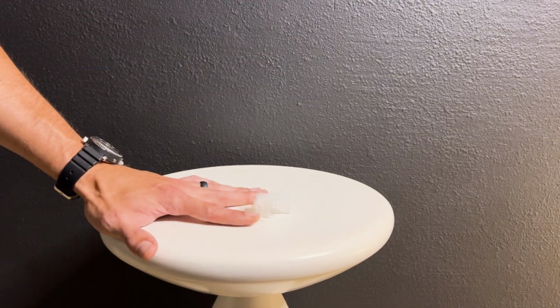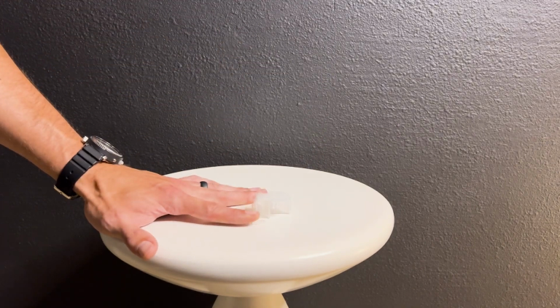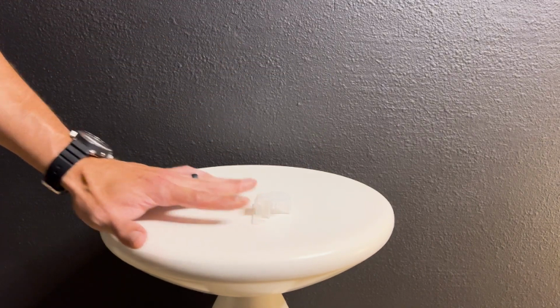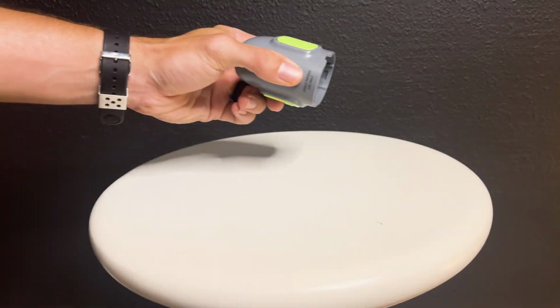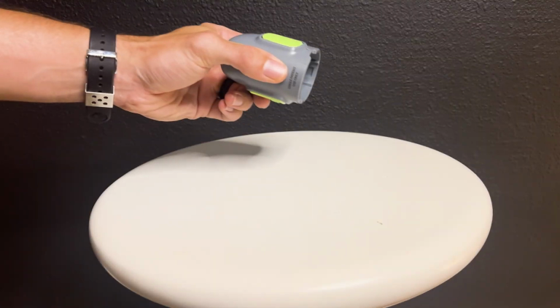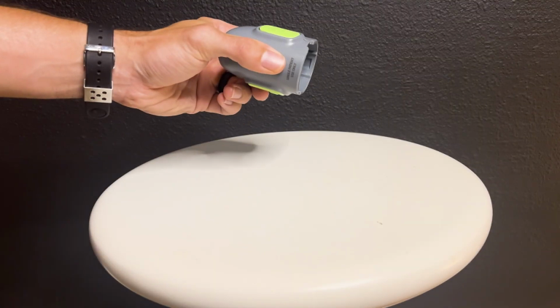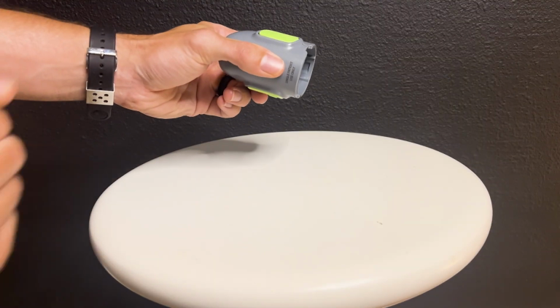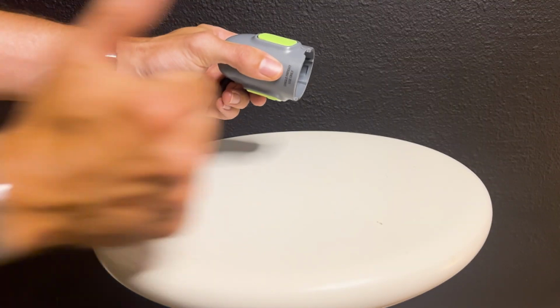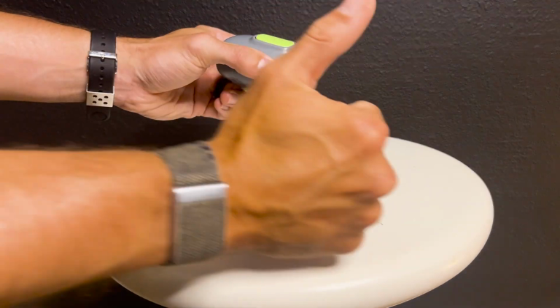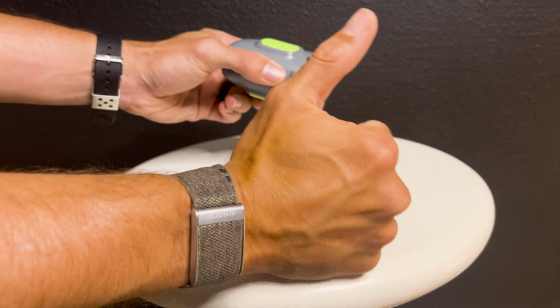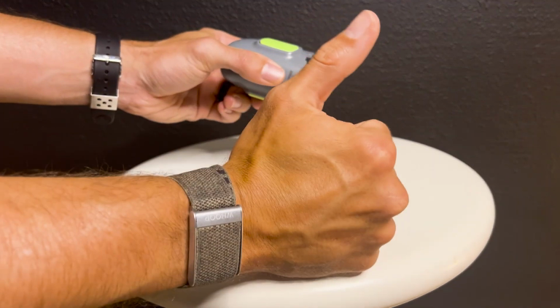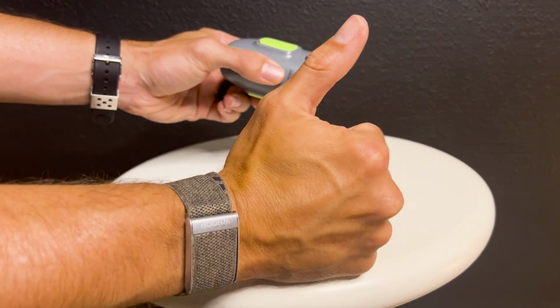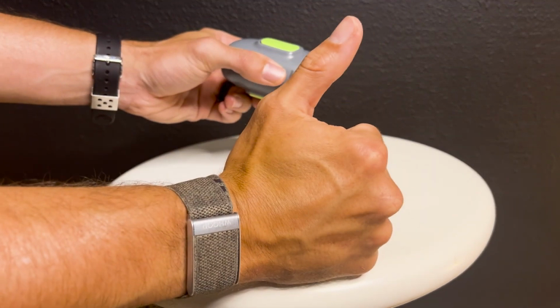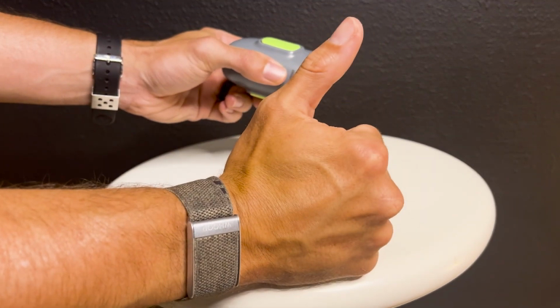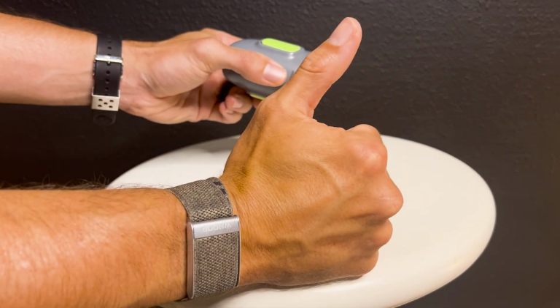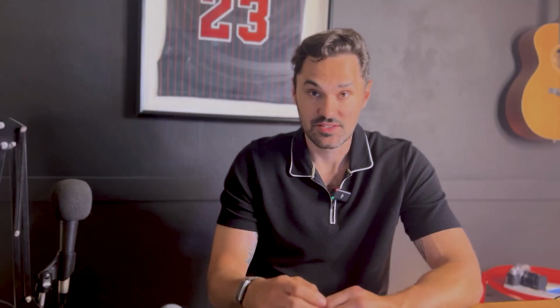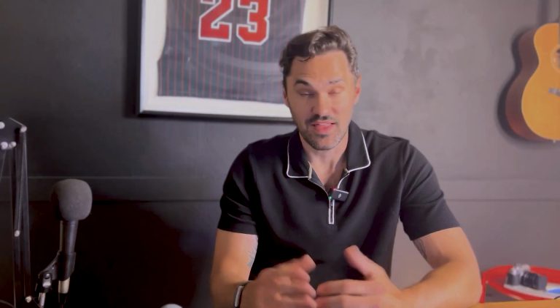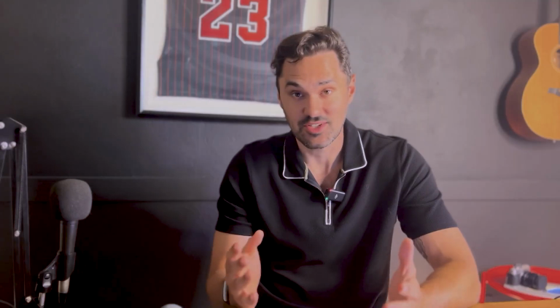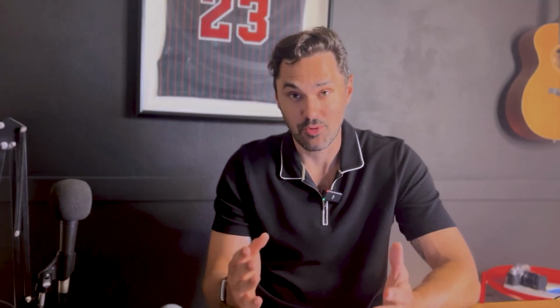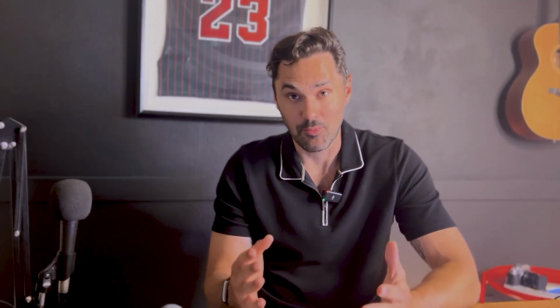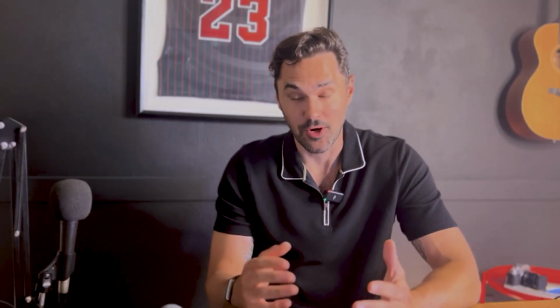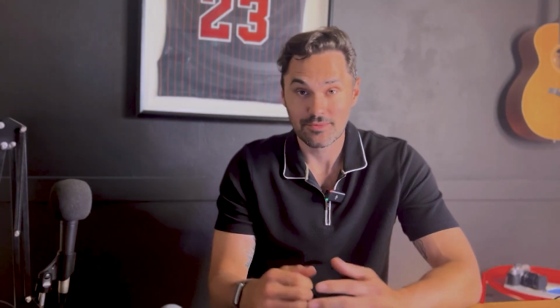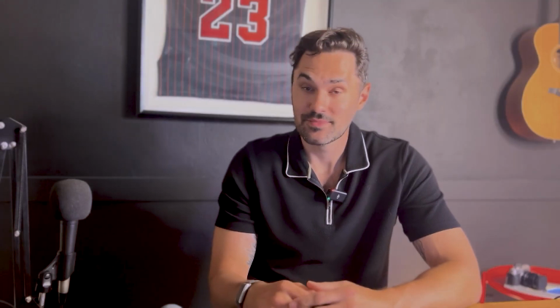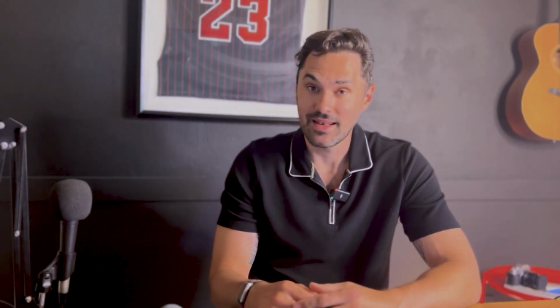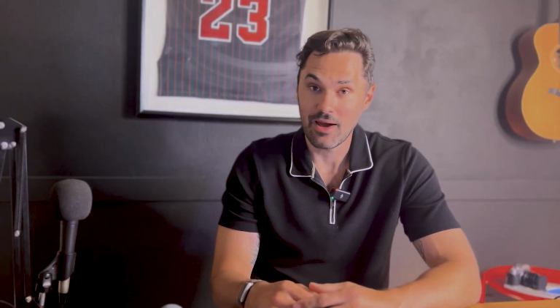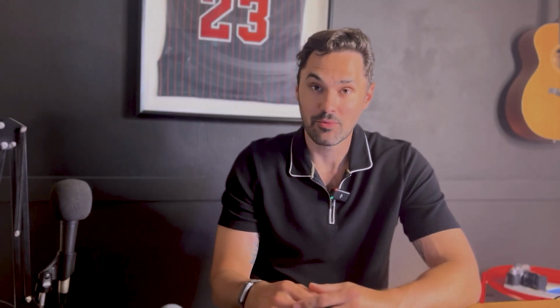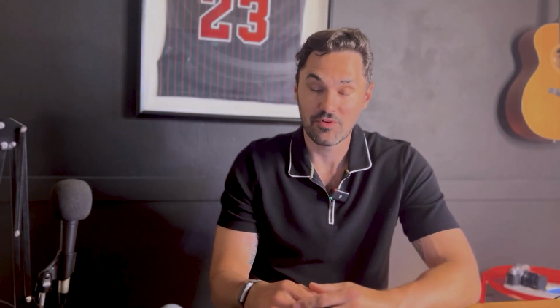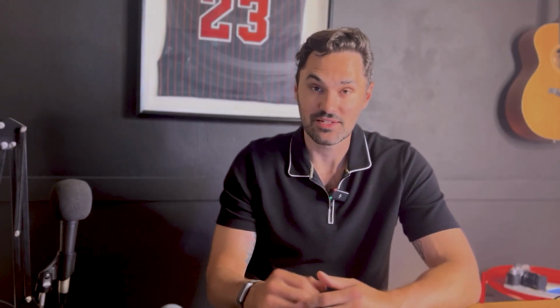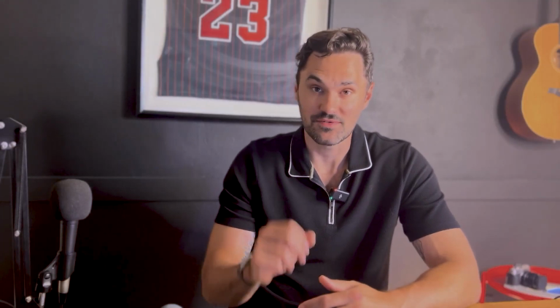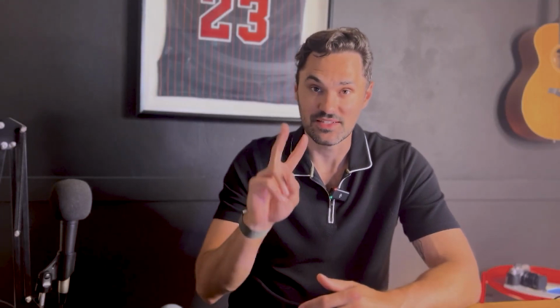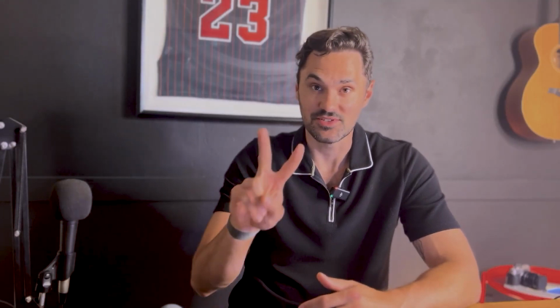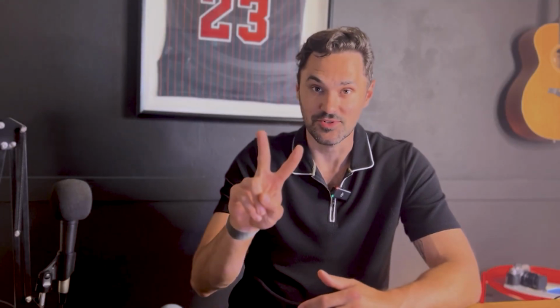Now we're locked, loaded, and ready to insert. That's our prep work done, and now we're moving on to phase two: Insertion!